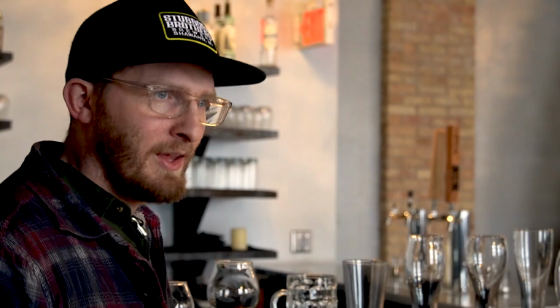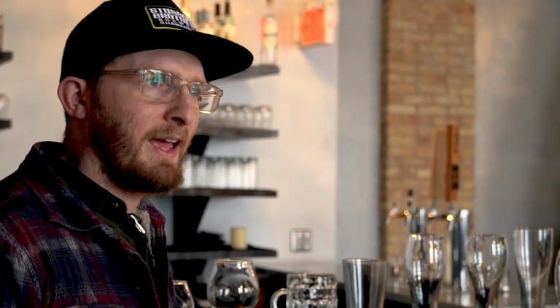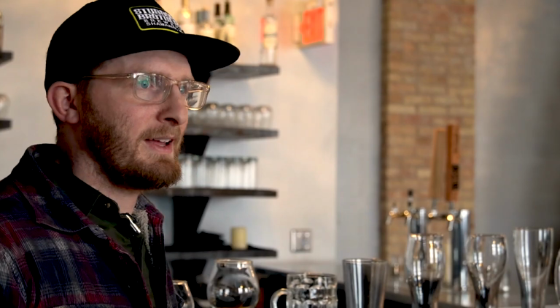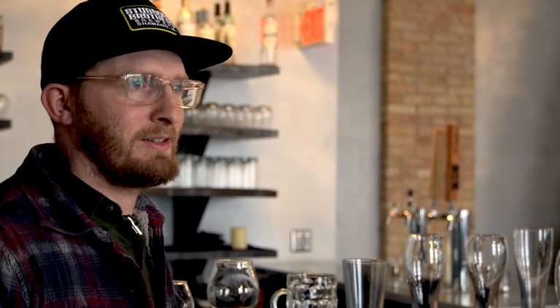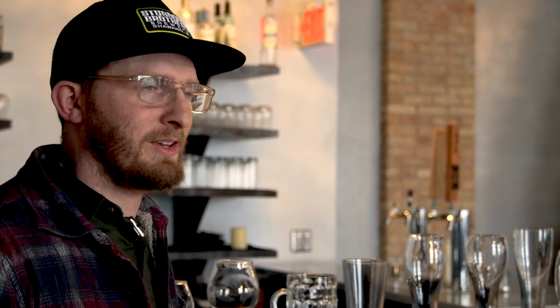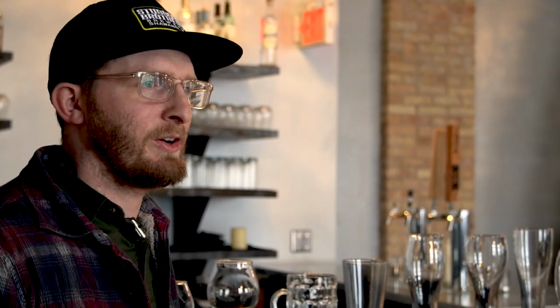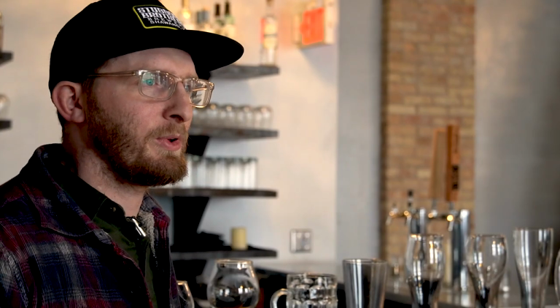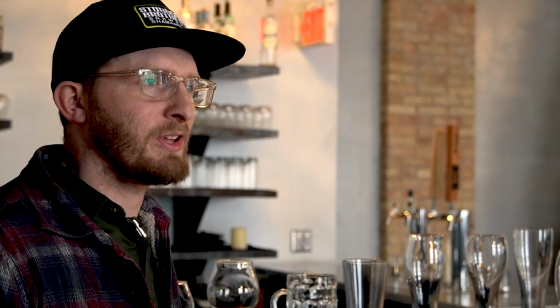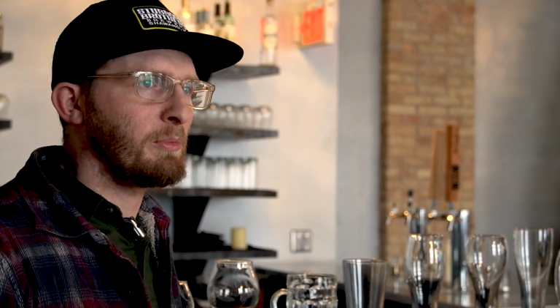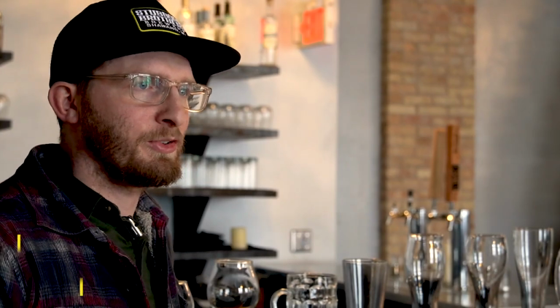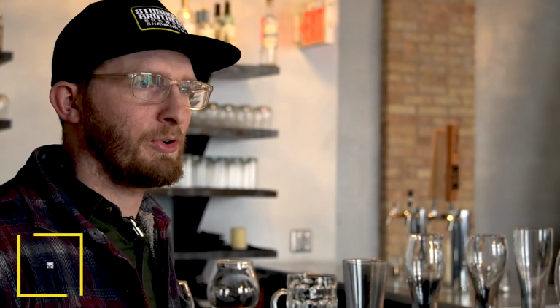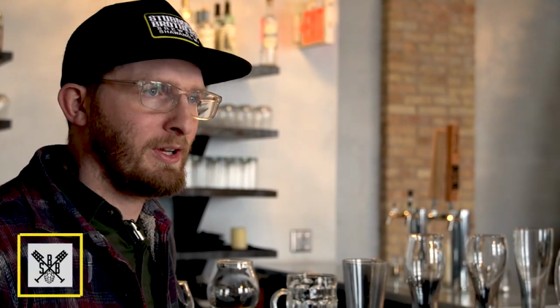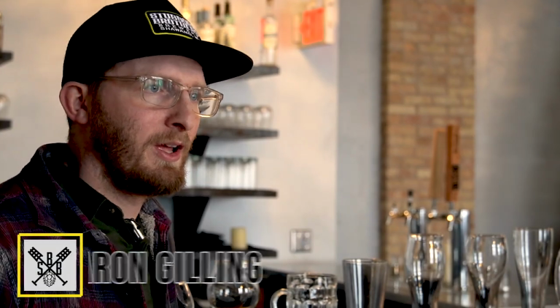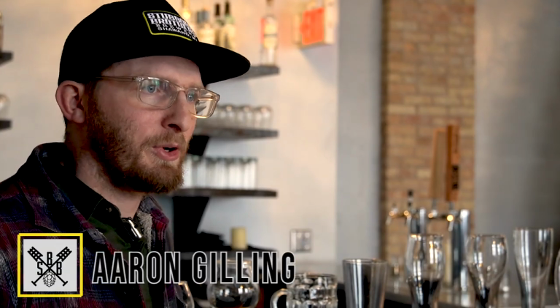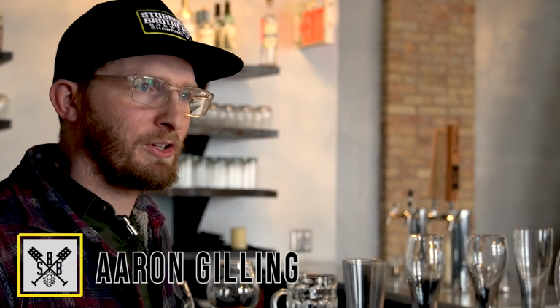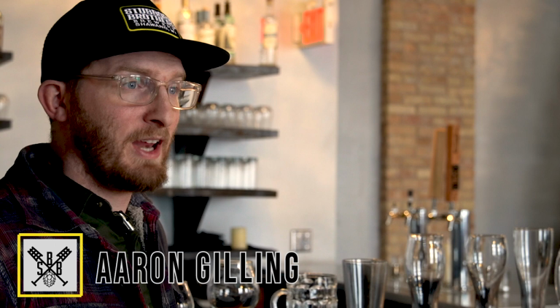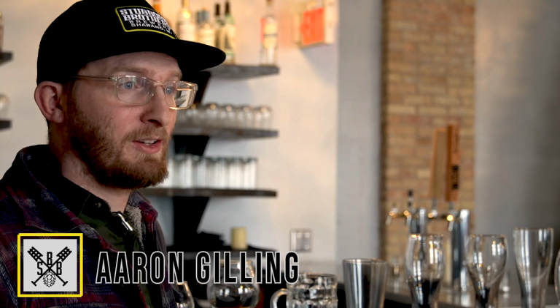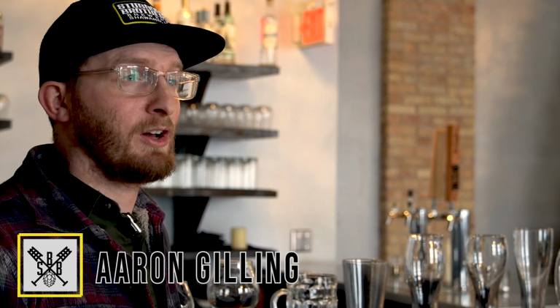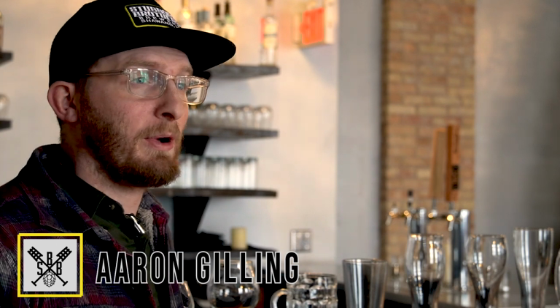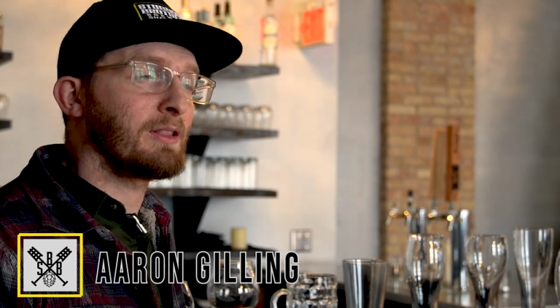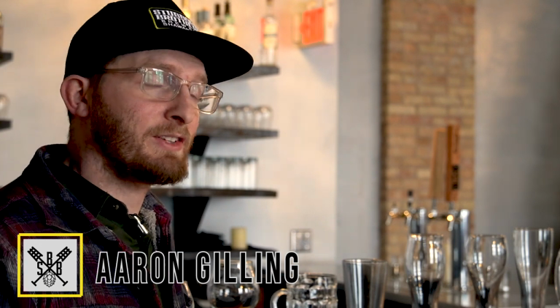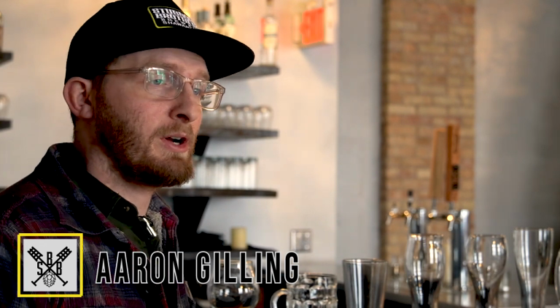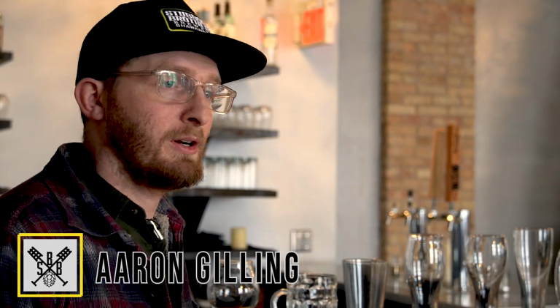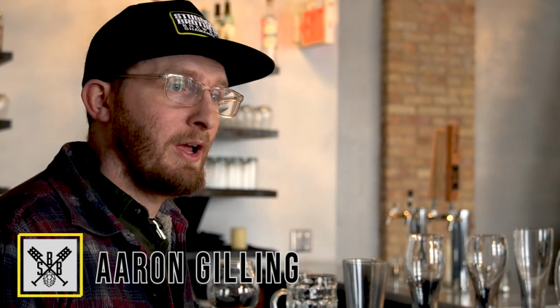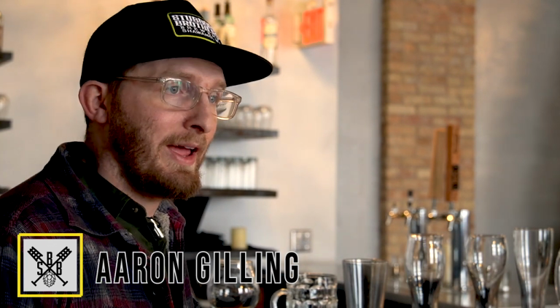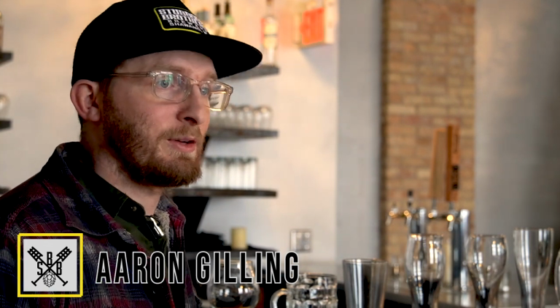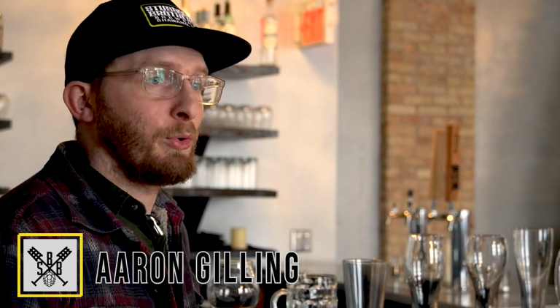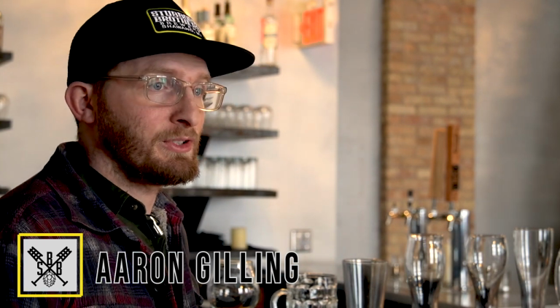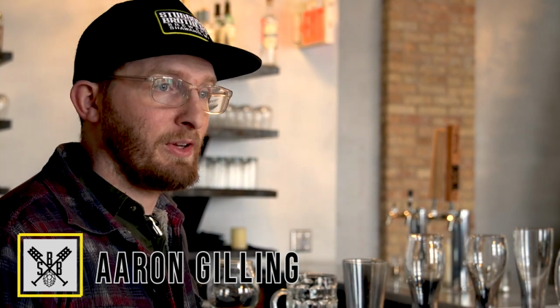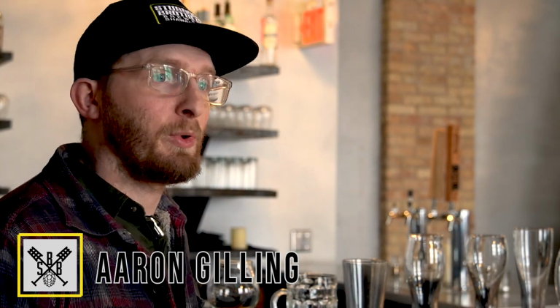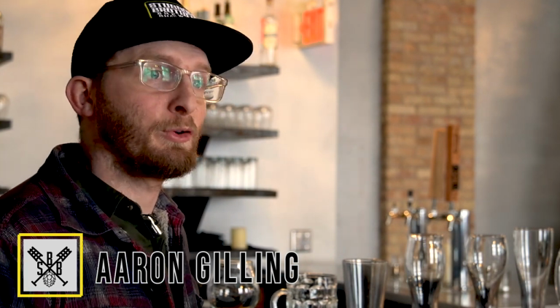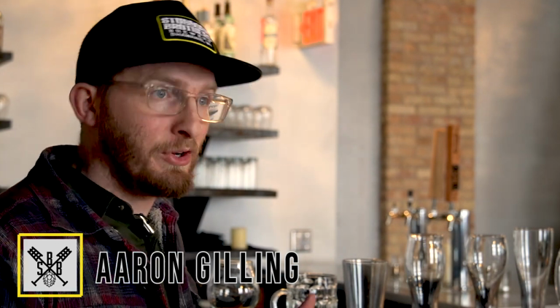Hey guys, this is Aaron with Stubborn Brothers Brewery. We're here today to talk about glassware and the importance of it with your beer.